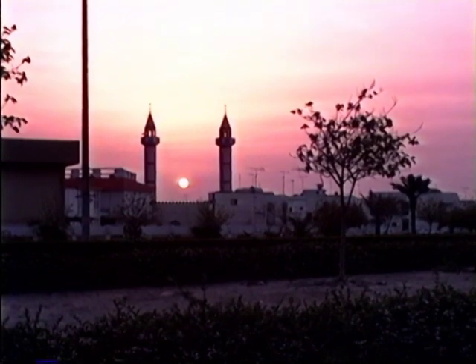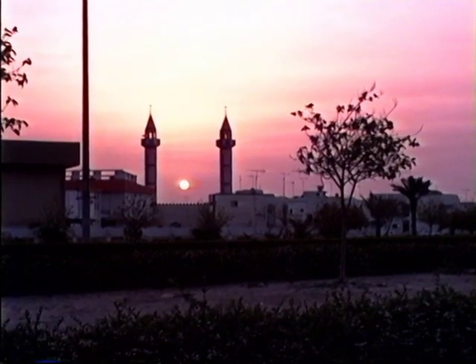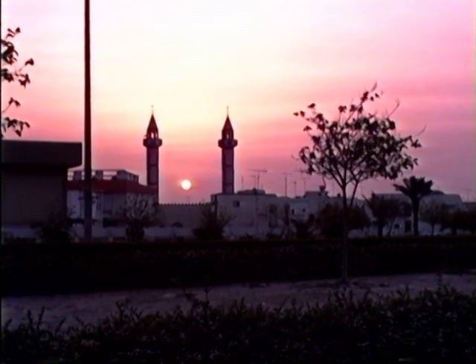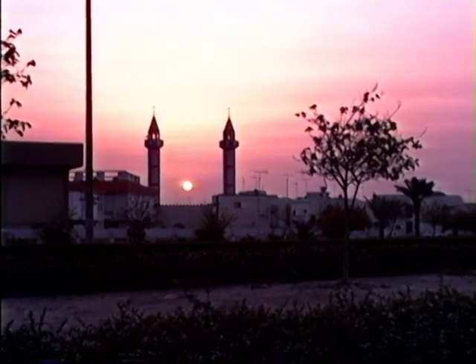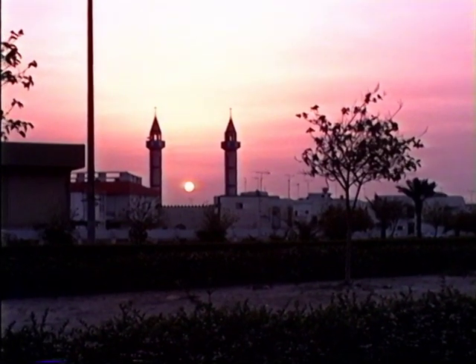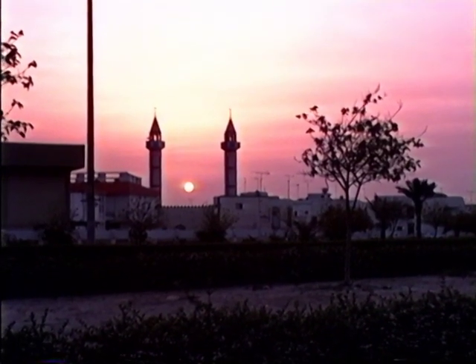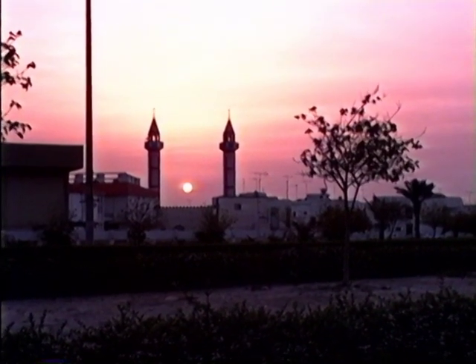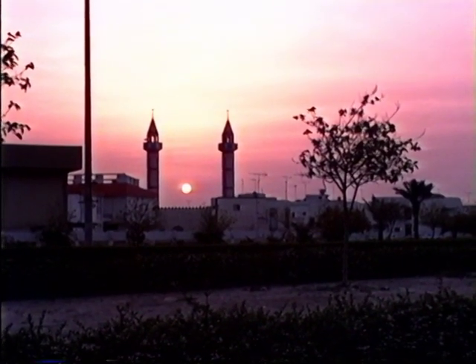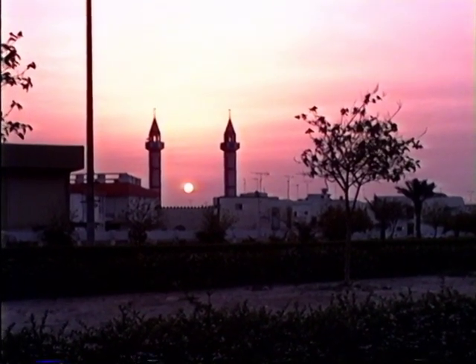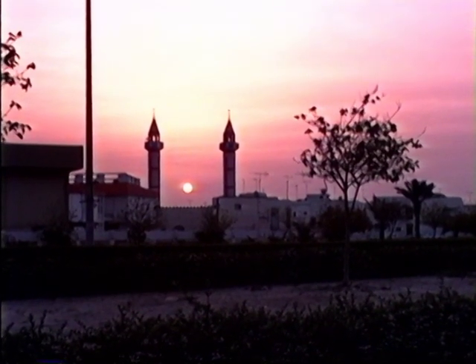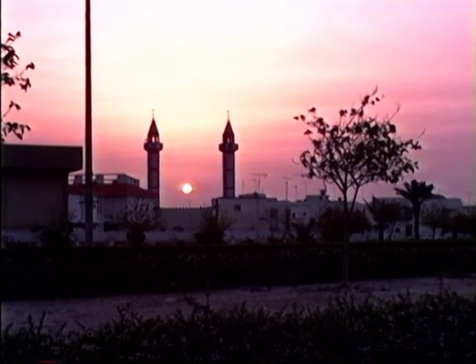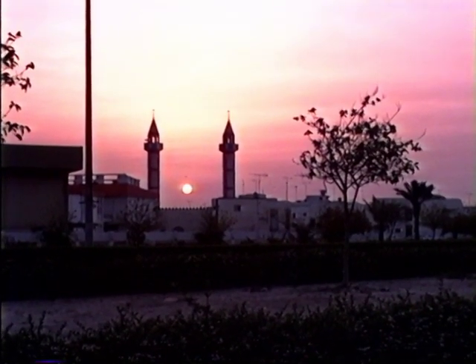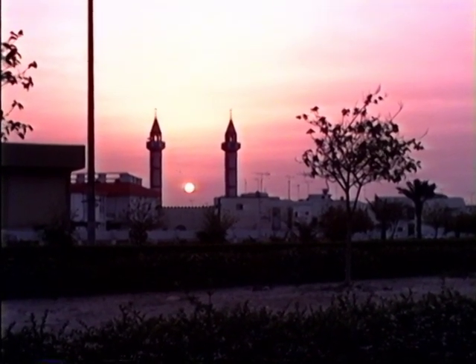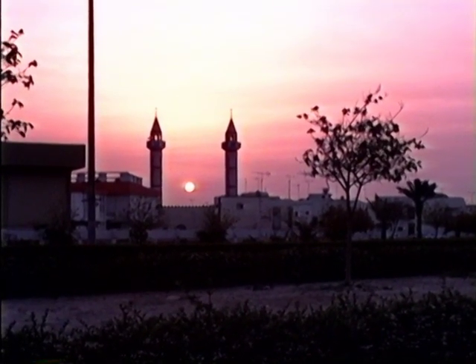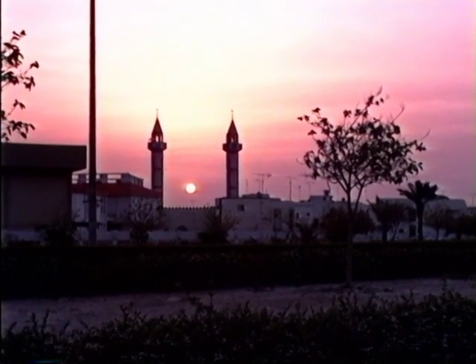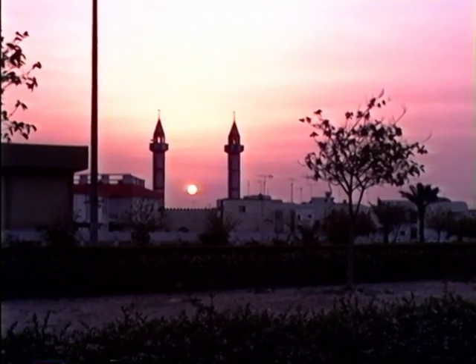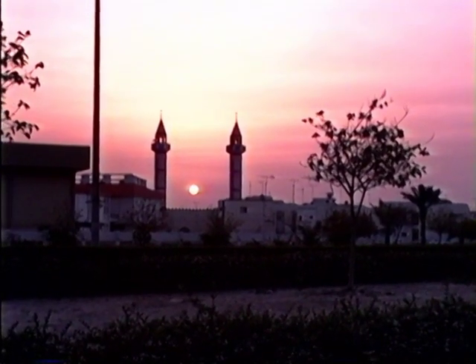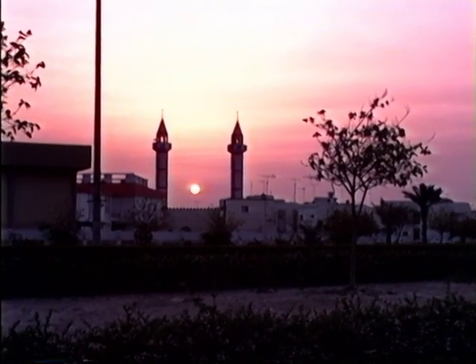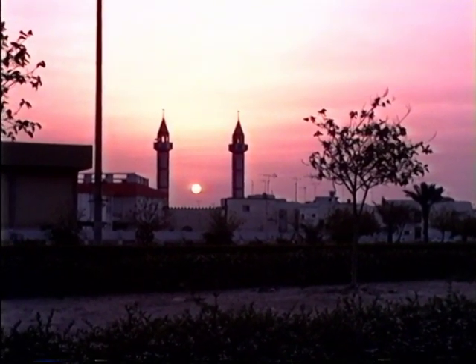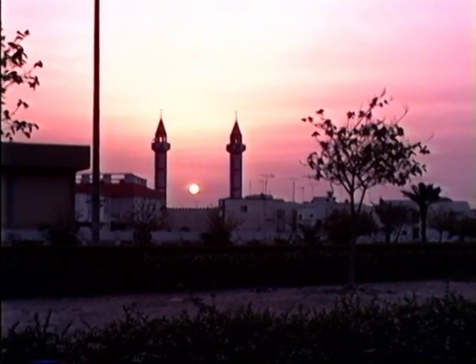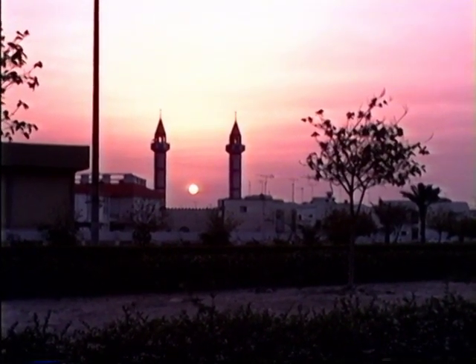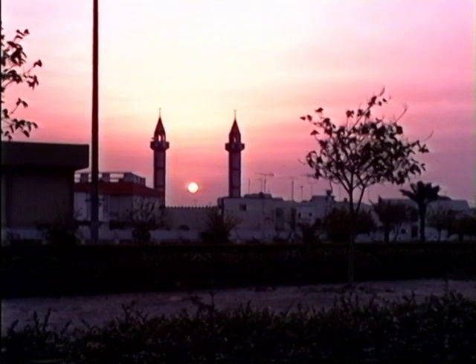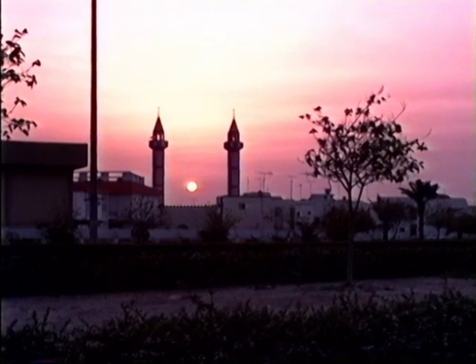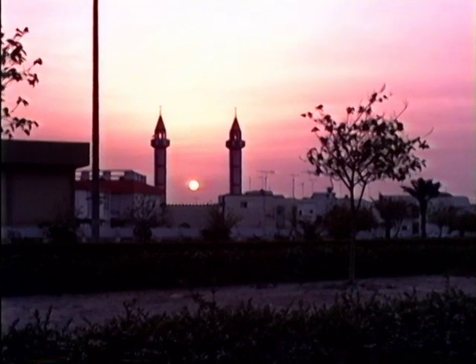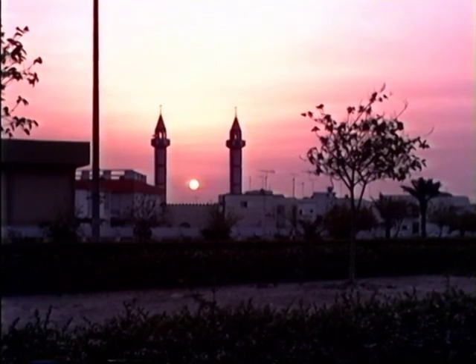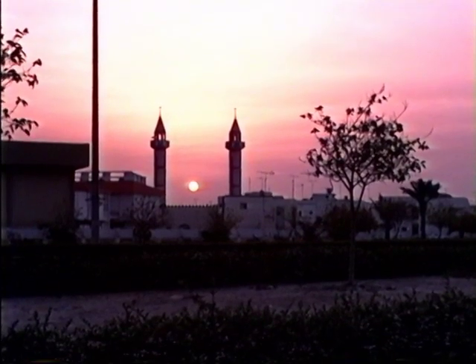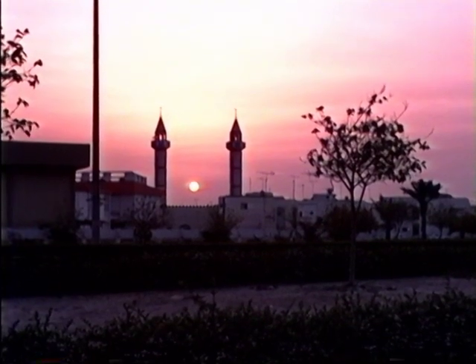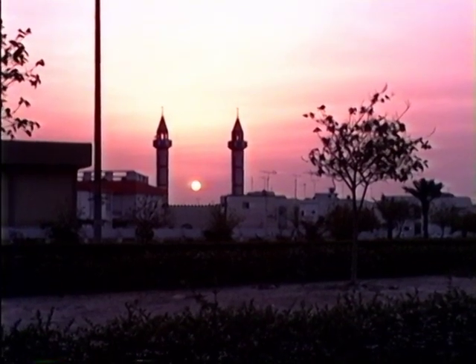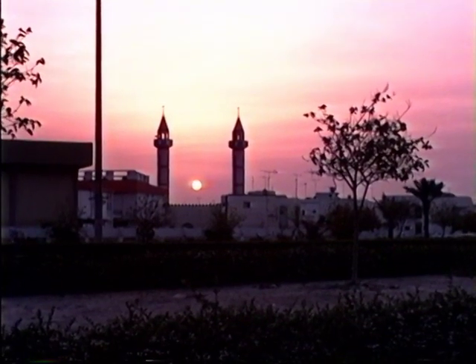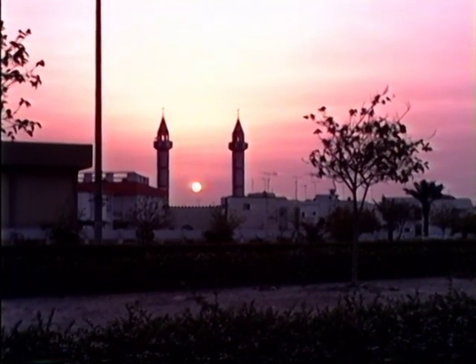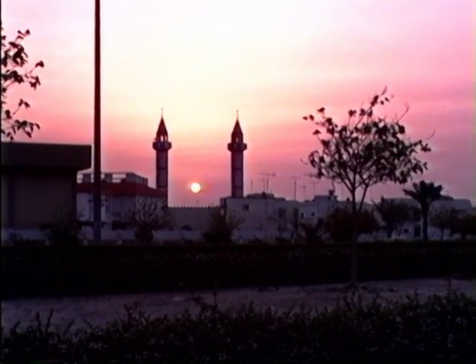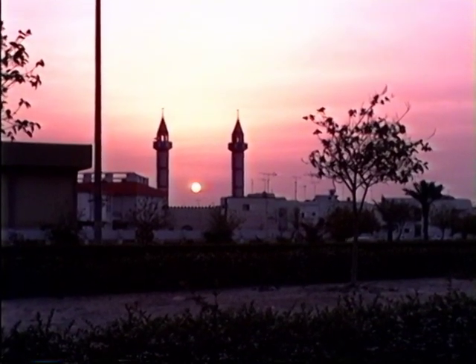6am in Bahrain. Although we are 250 miles from Kuwait, the smoke from the fires produces a brilliant red sunrise.